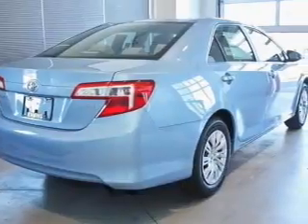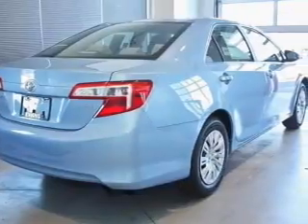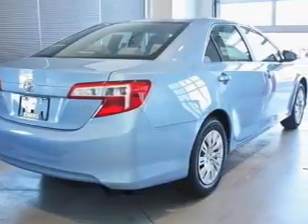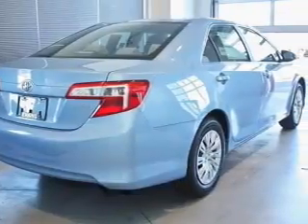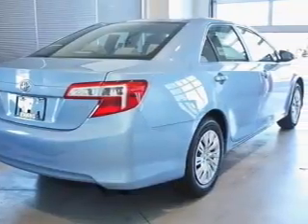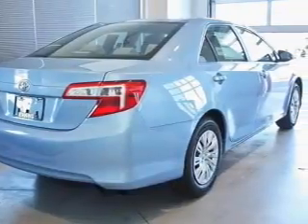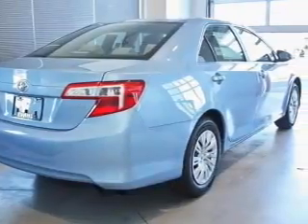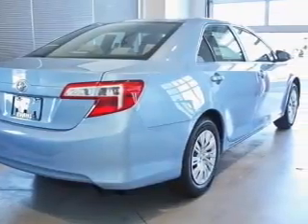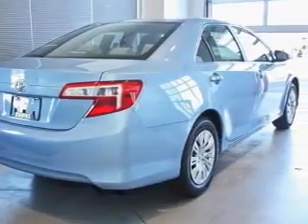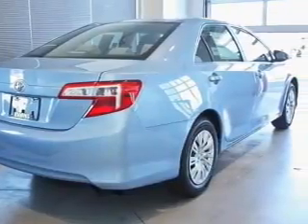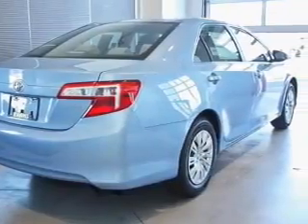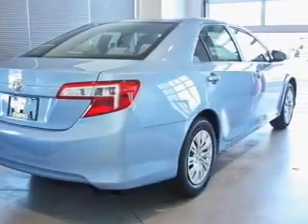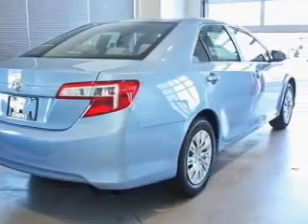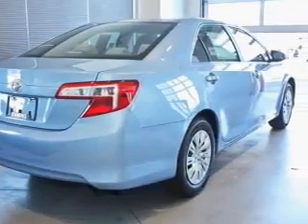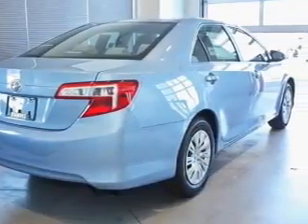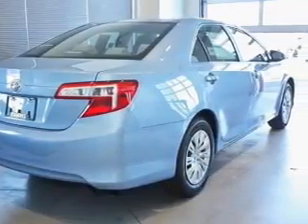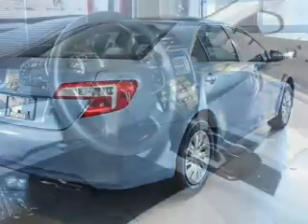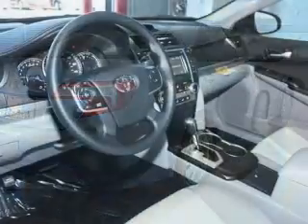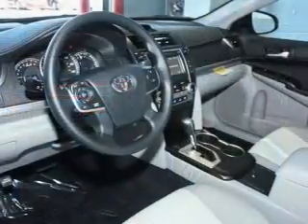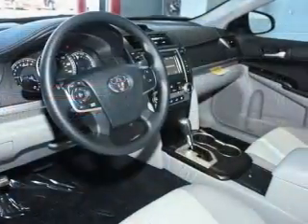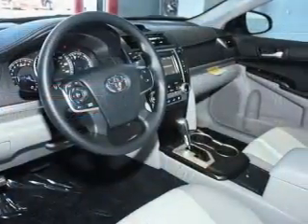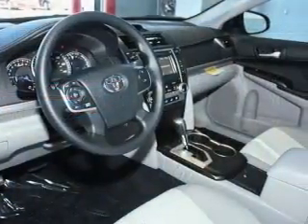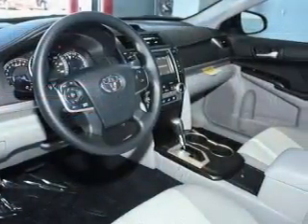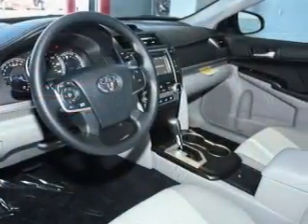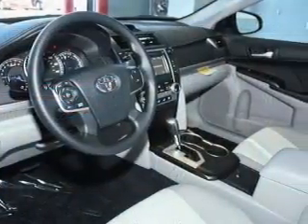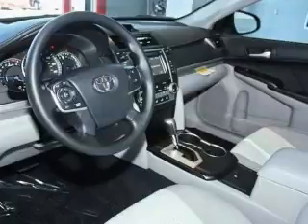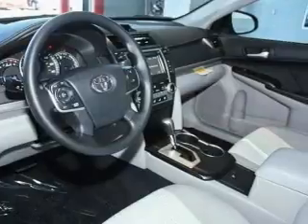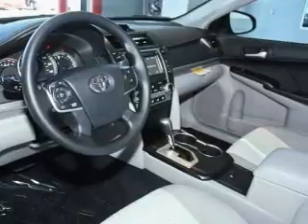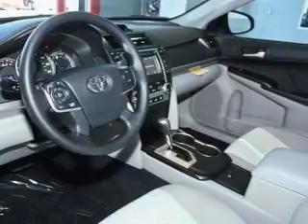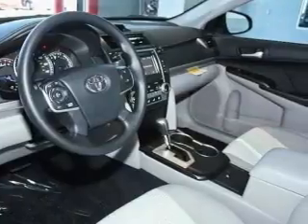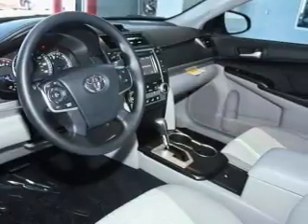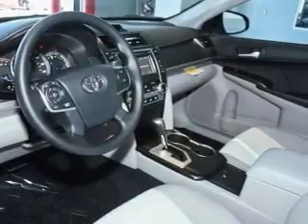Premium wheels lend a distinctive appearance. The anti-lock braking system will help deliver you safely to your destination.